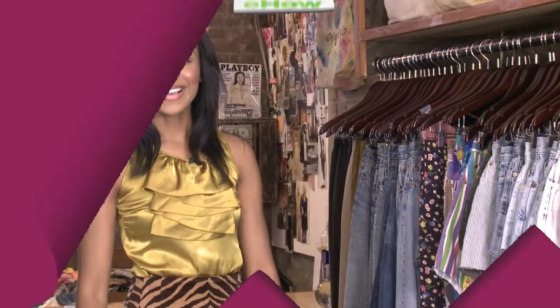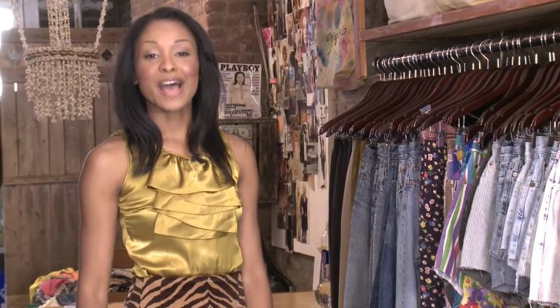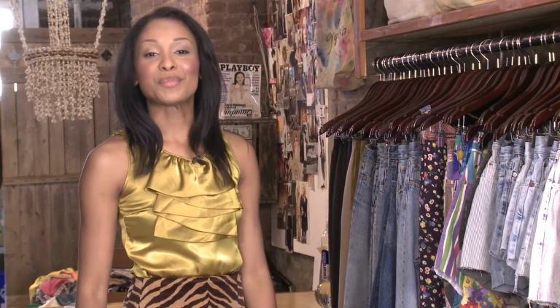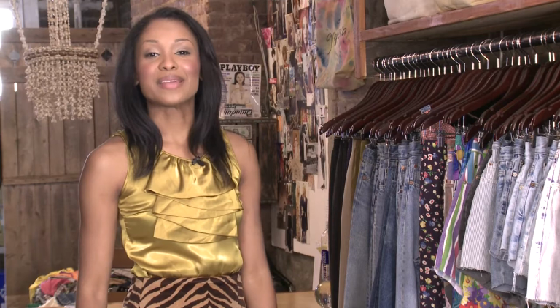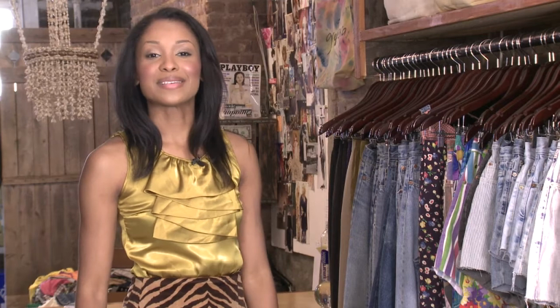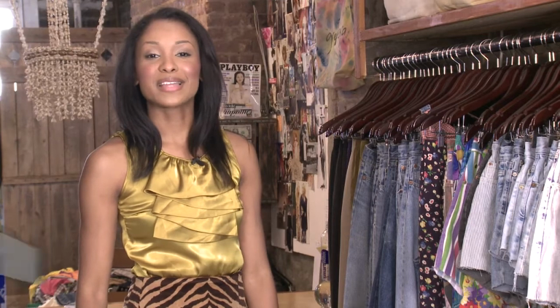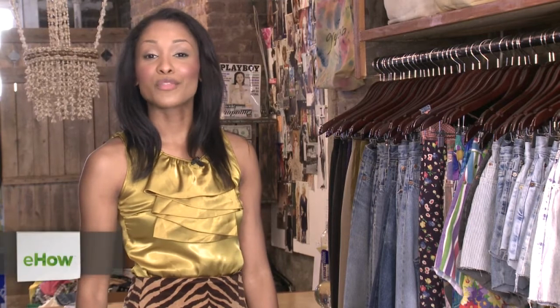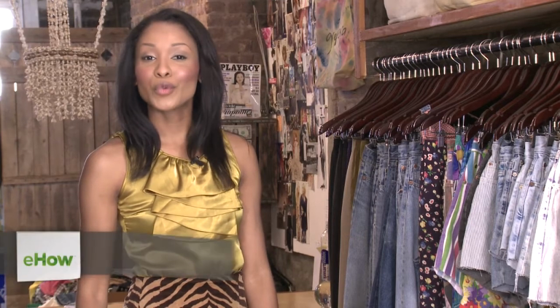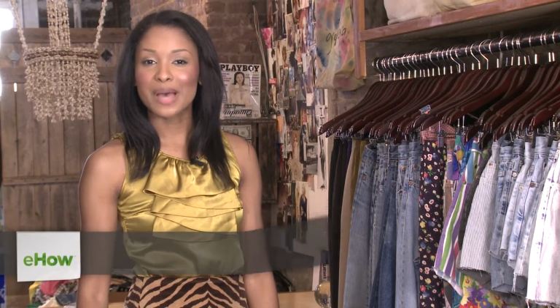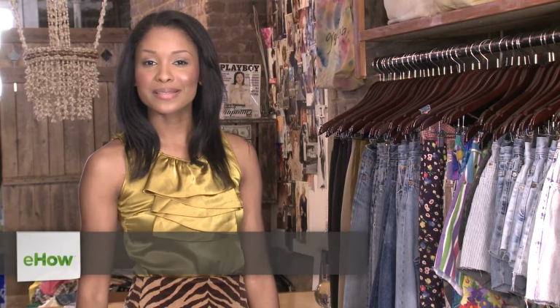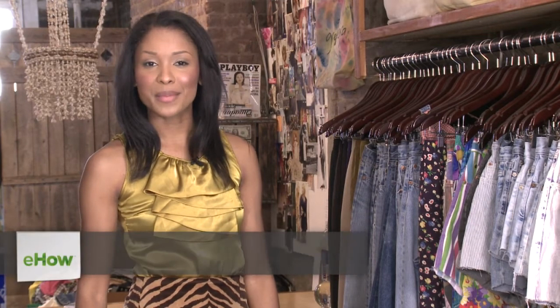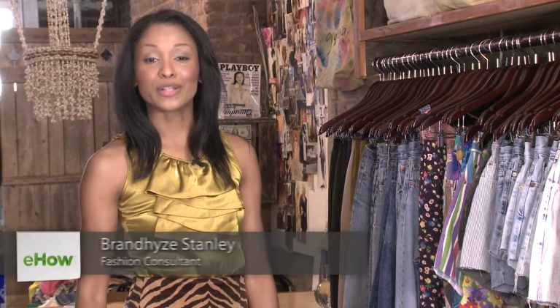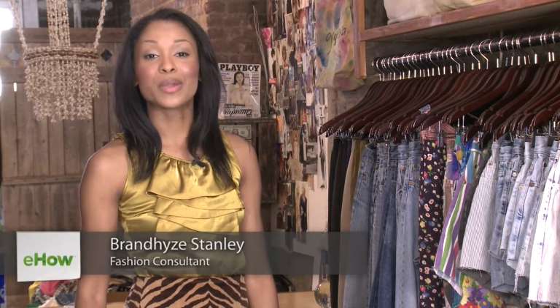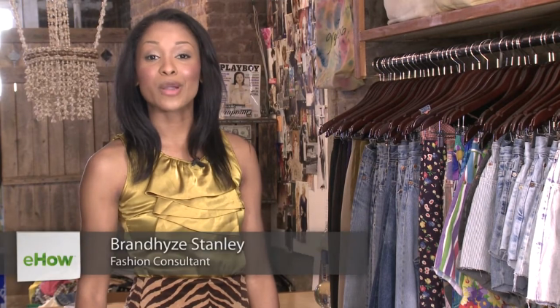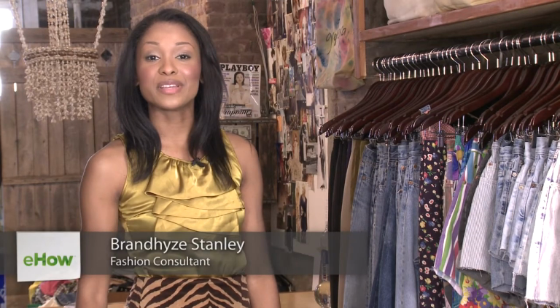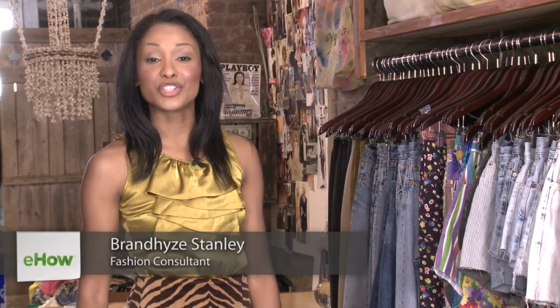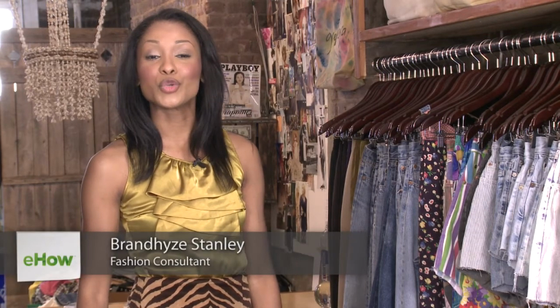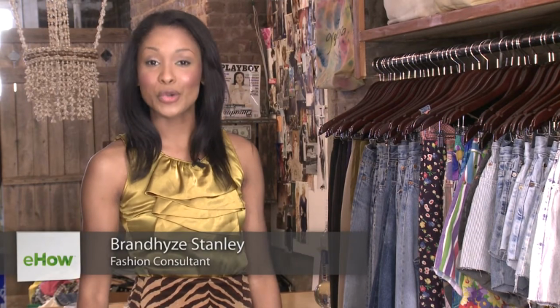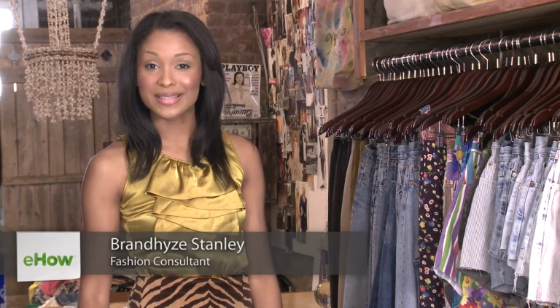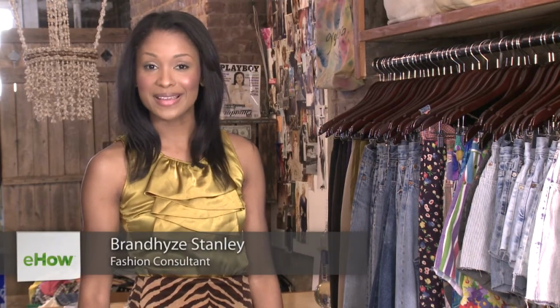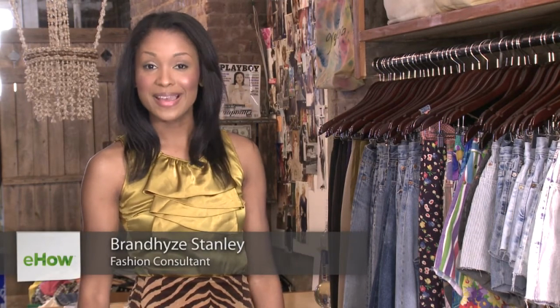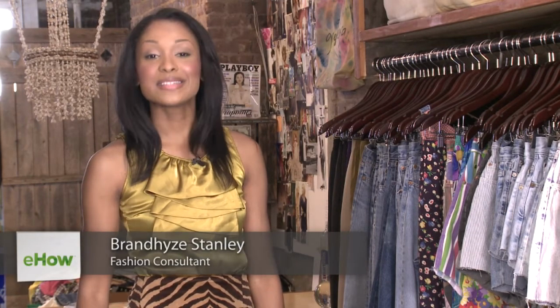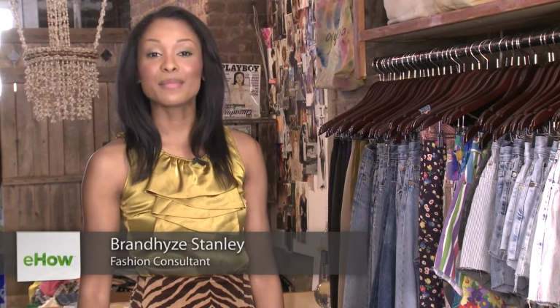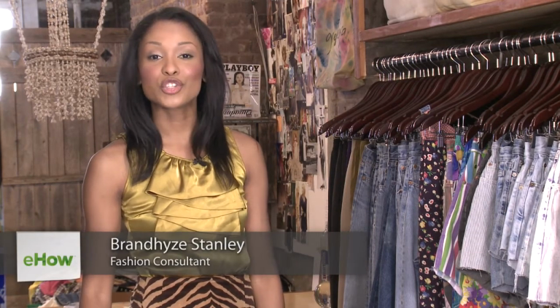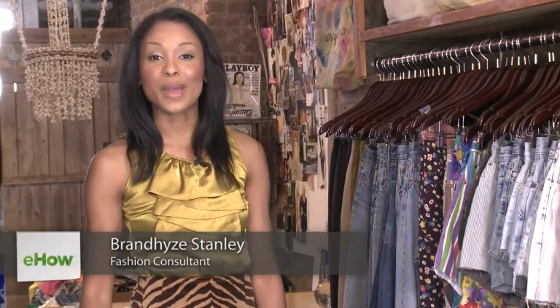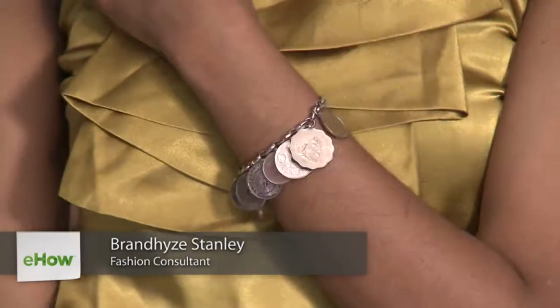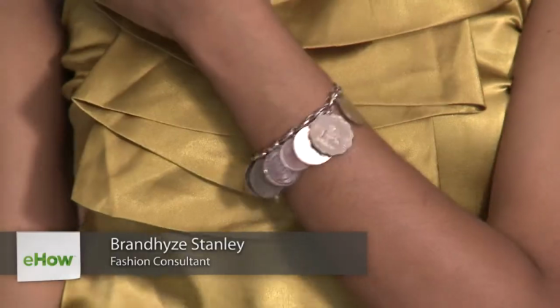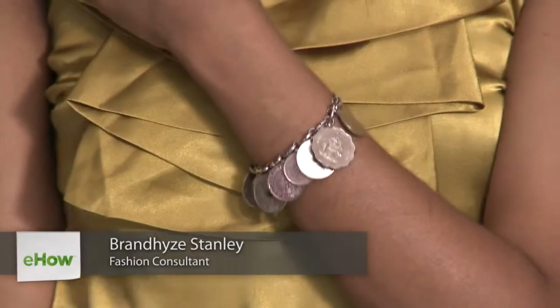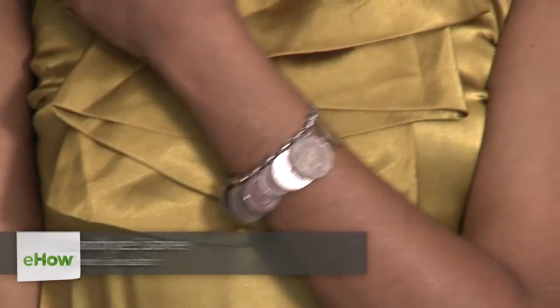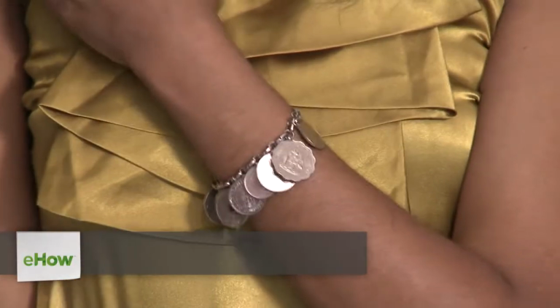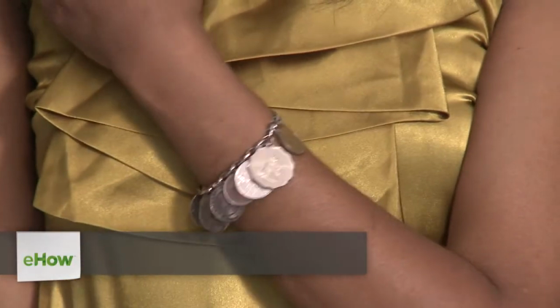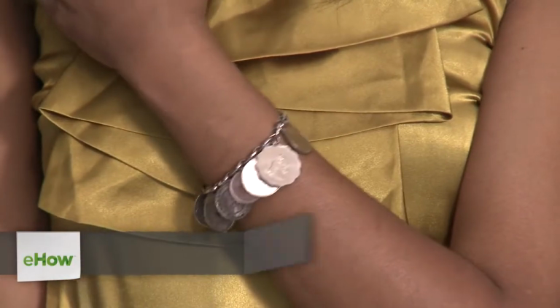Hi, I'm Brandeis Stanley with Frugalnomics, and I'm here at Gray Era Vintage in New York City. Today I'm going to show you how to make a do-it-yourself charm bracelet.